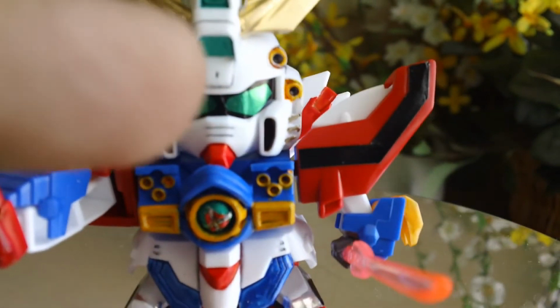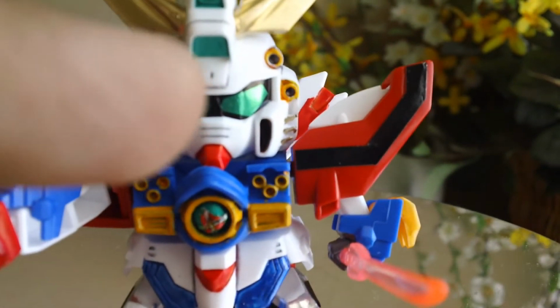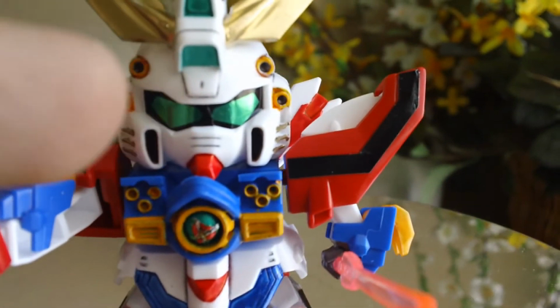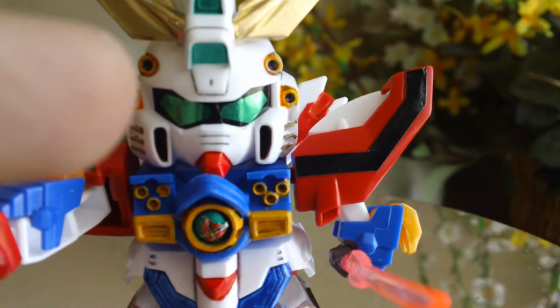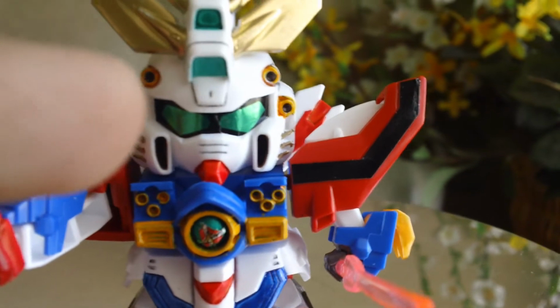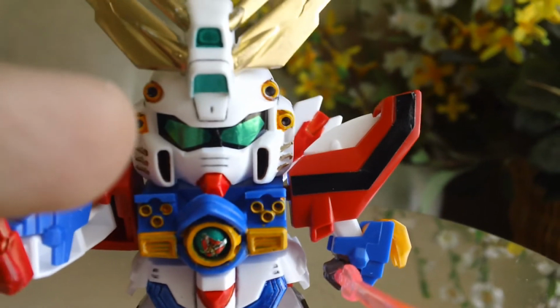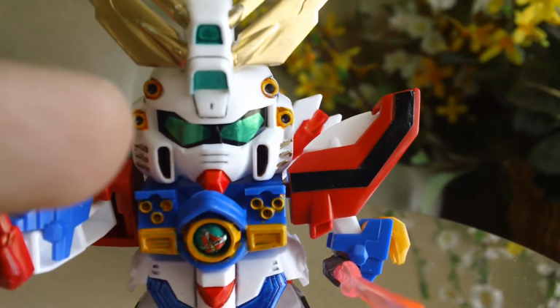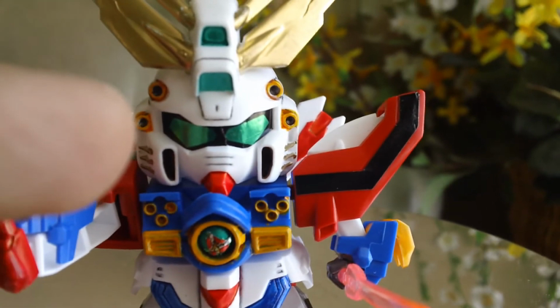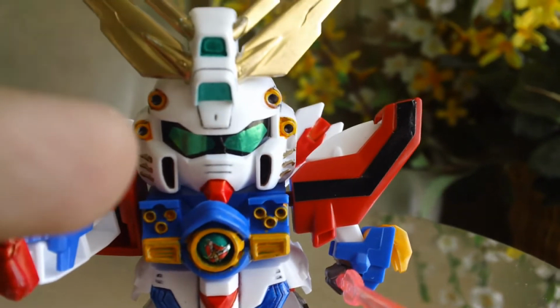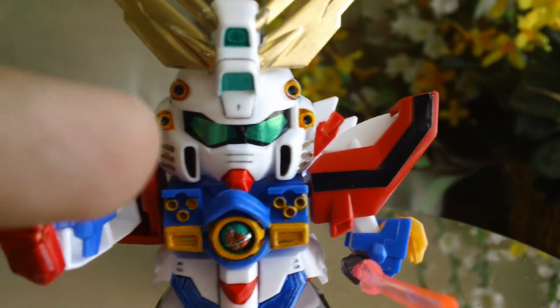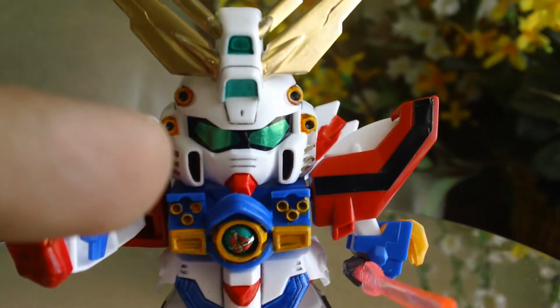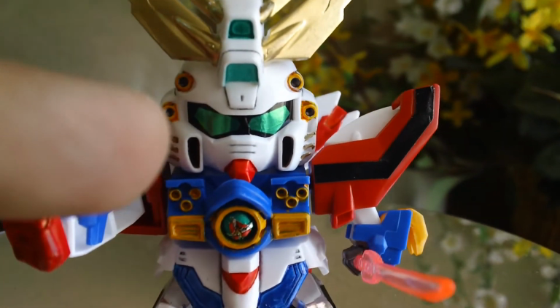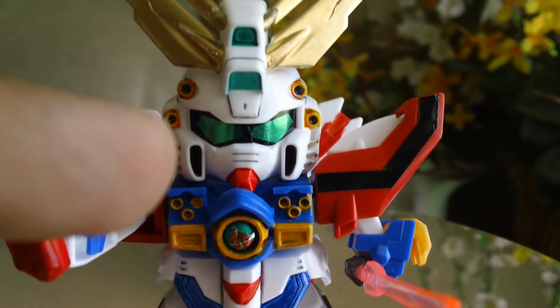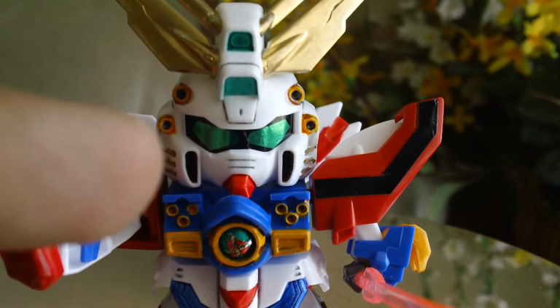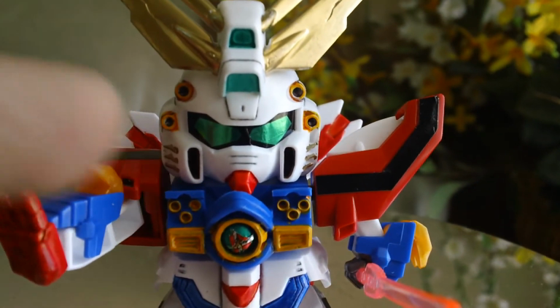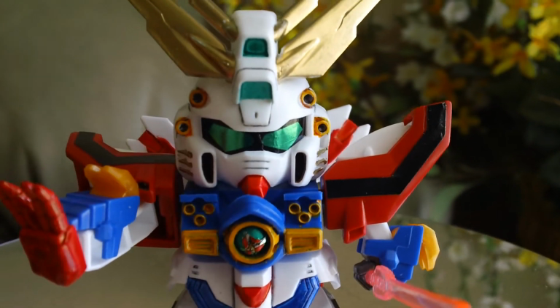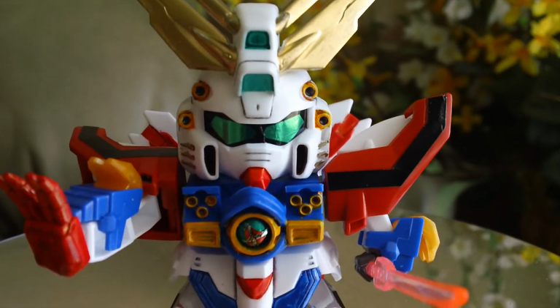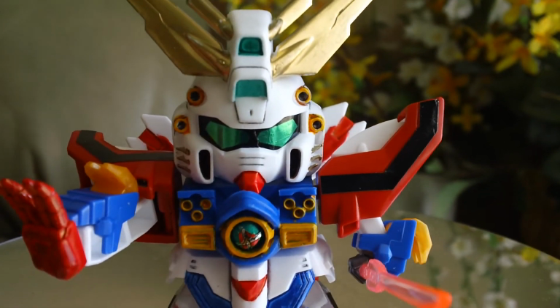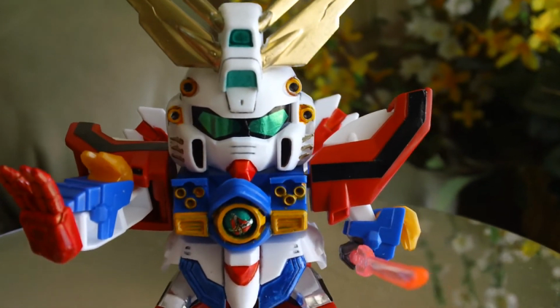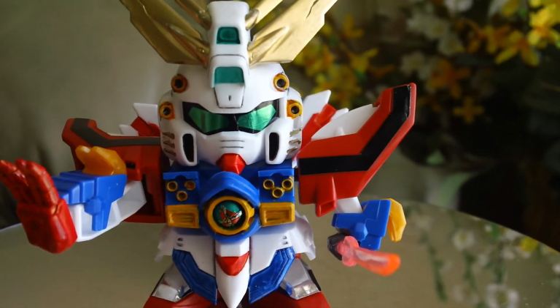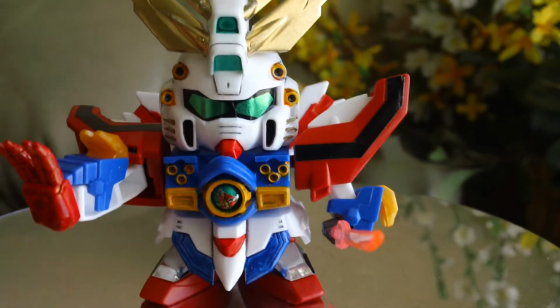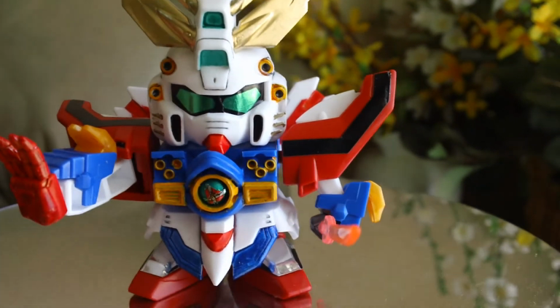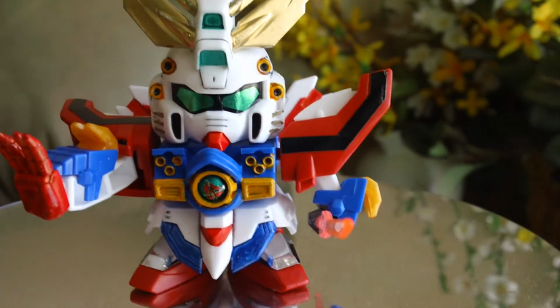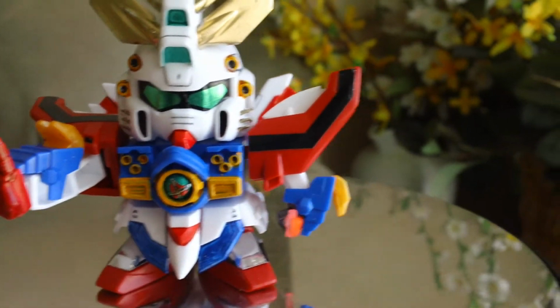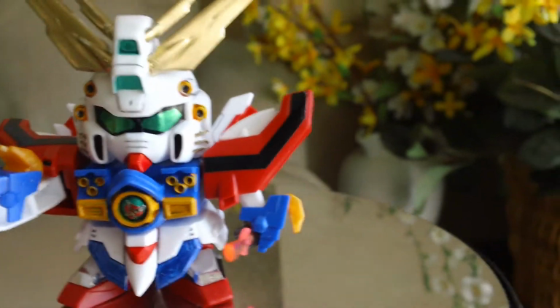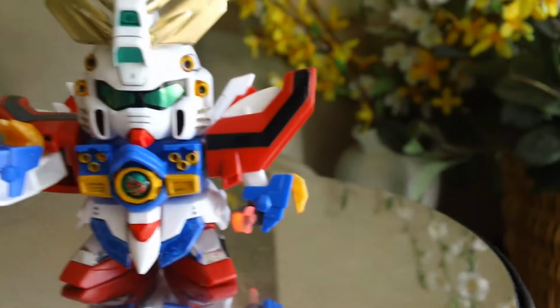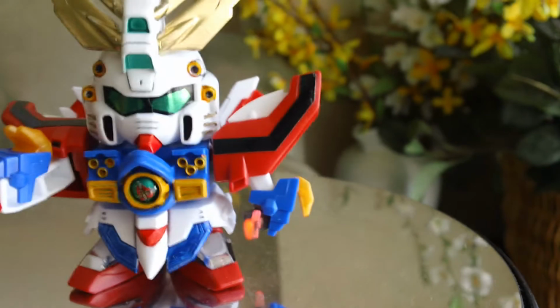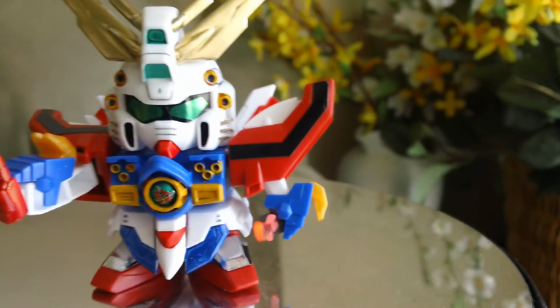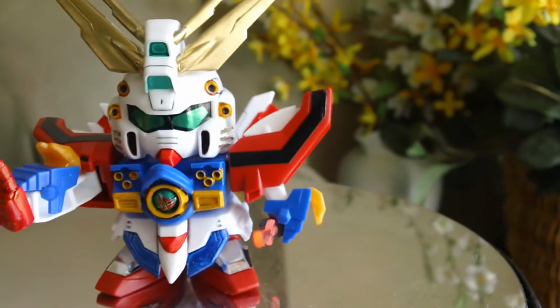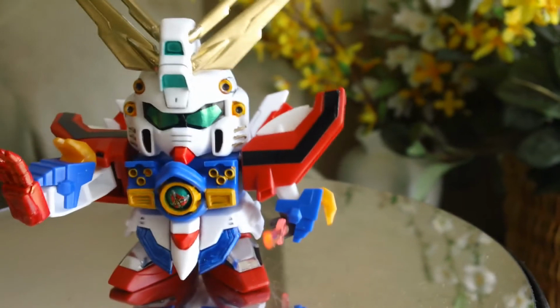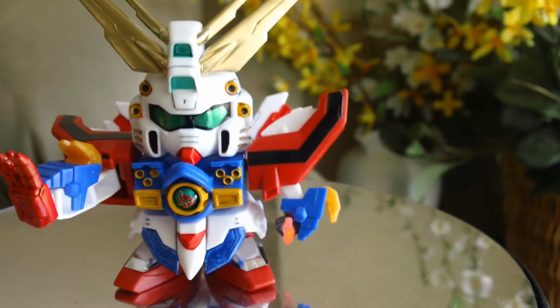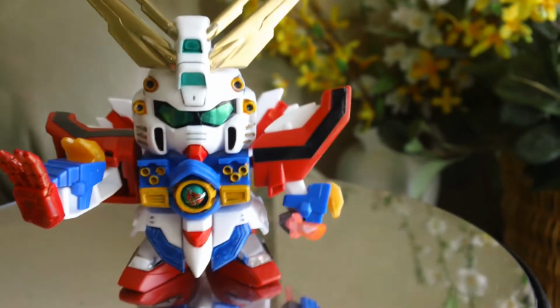The horn is also painted using a Gundam marker. The cameras are done using emerald green. Let me give you a 360 view.